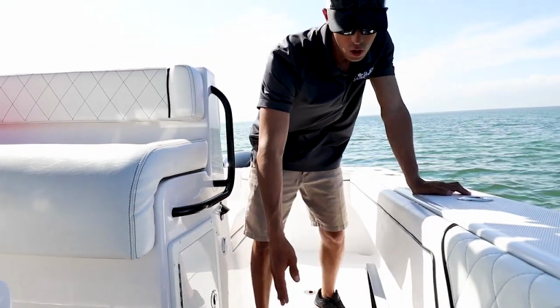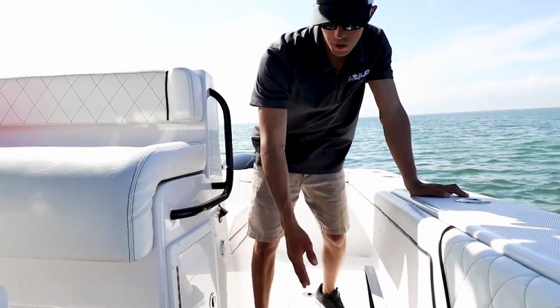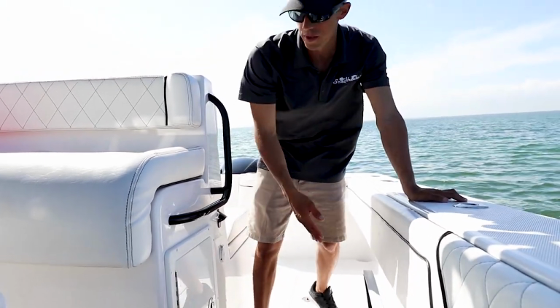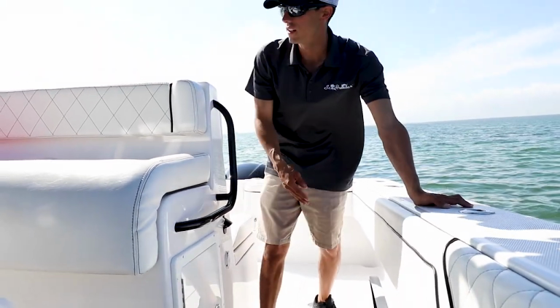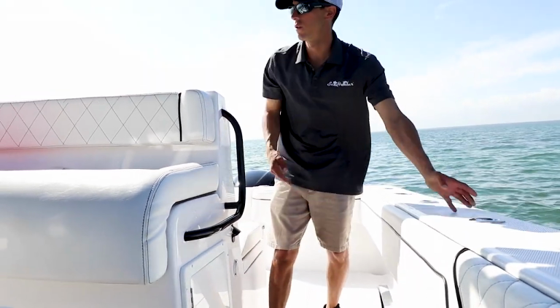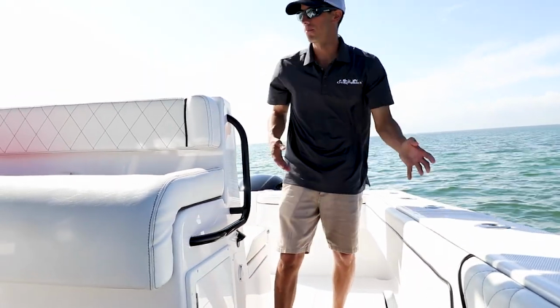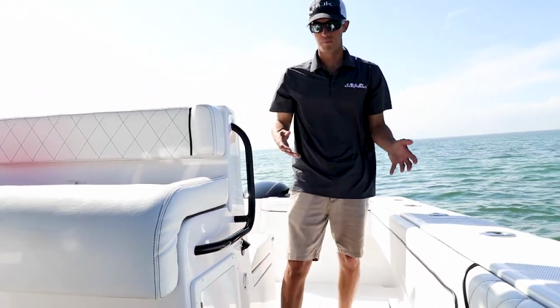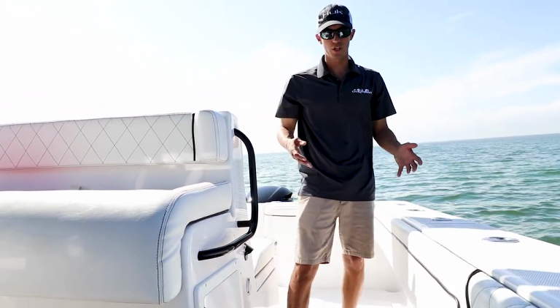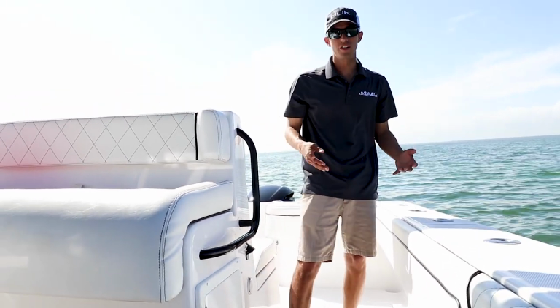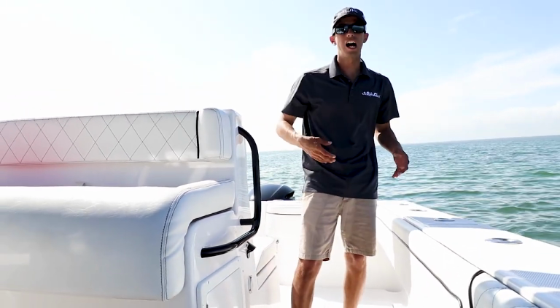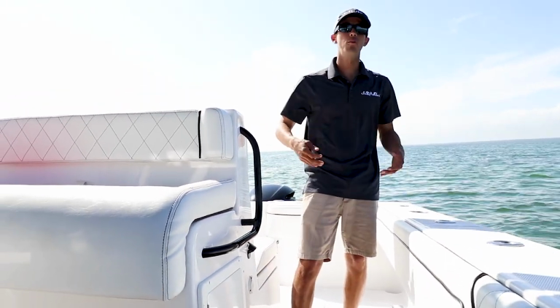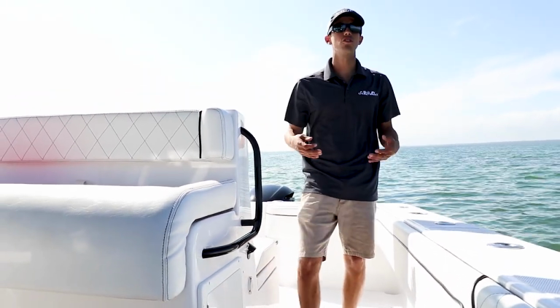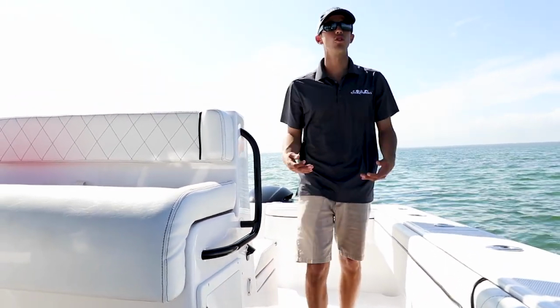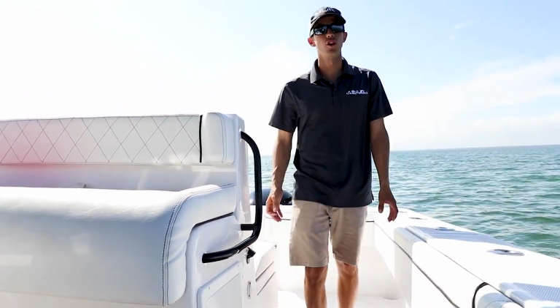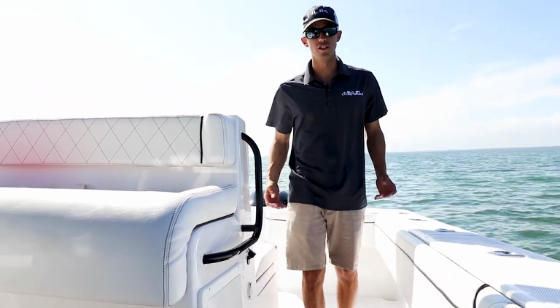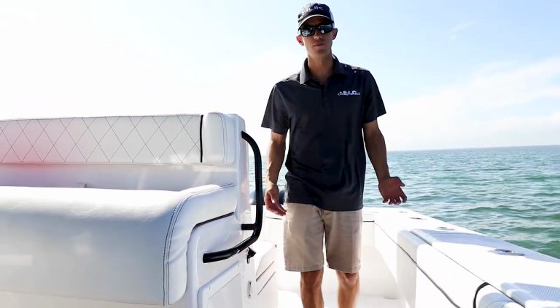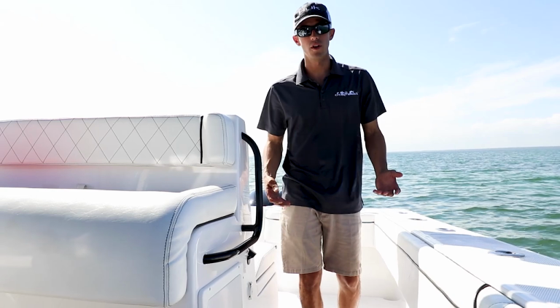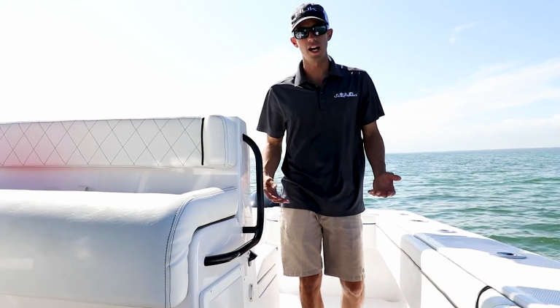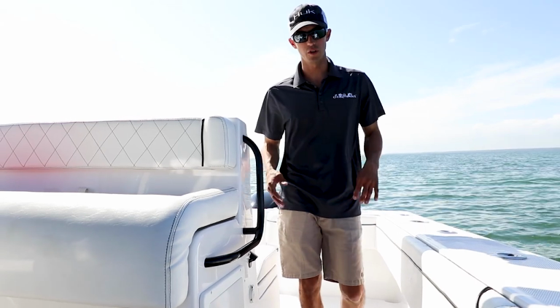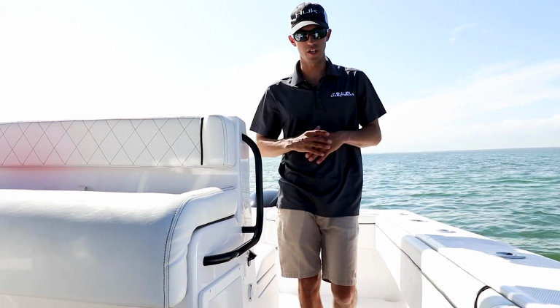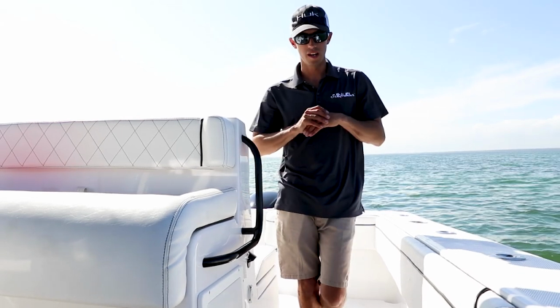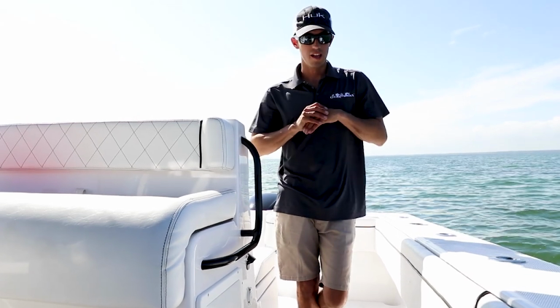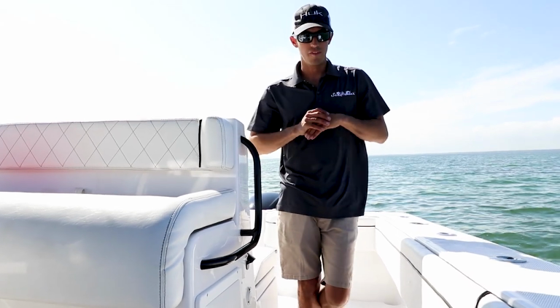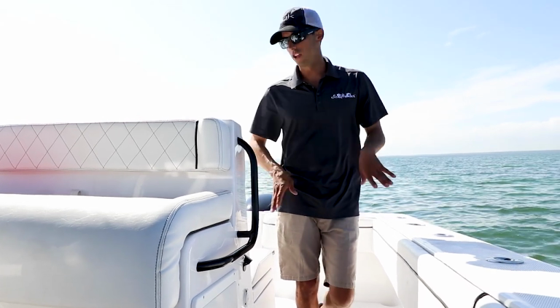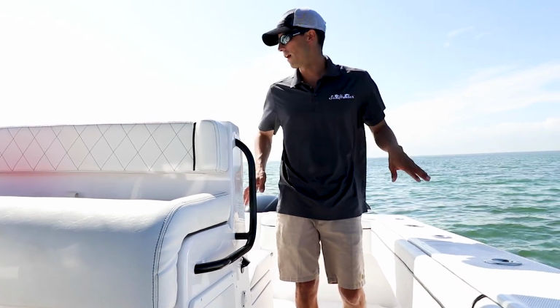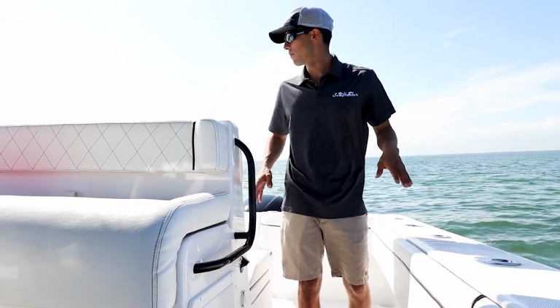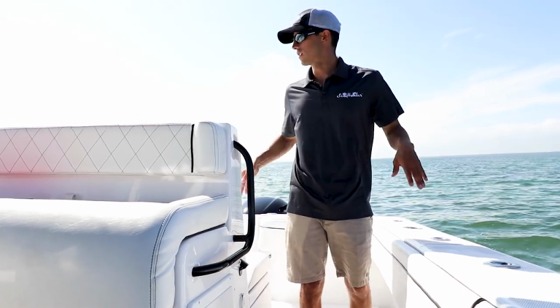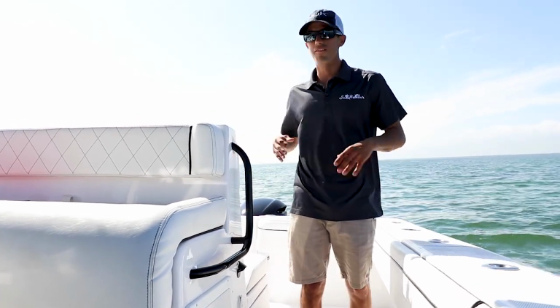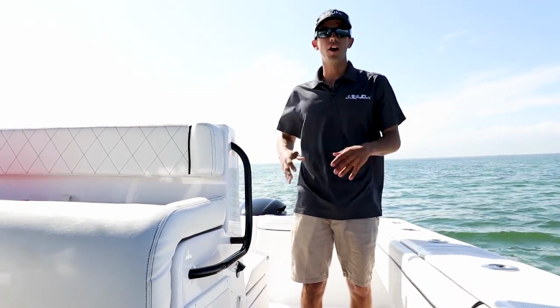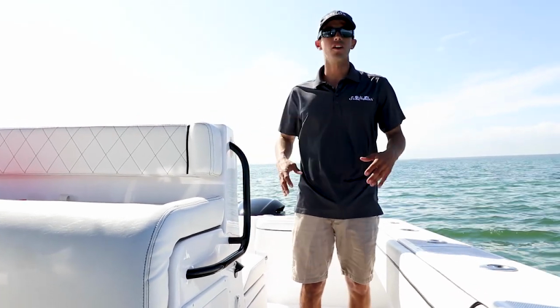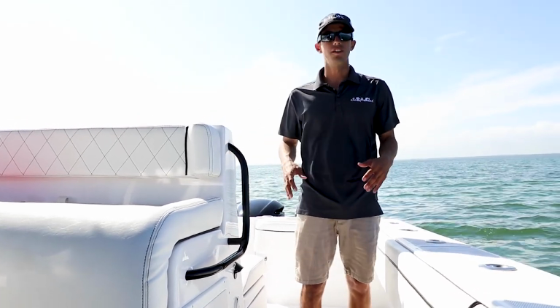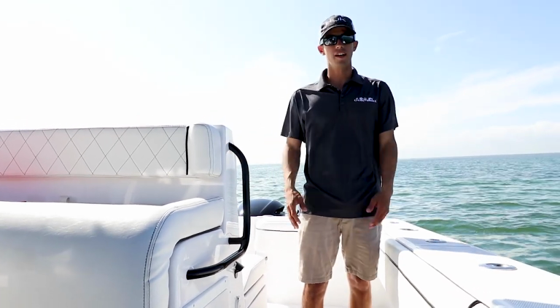One of the big things I want to push on is how much storage this boat has — you can fill up every box and have nothing on deck.